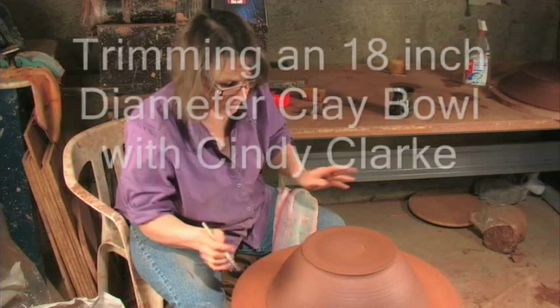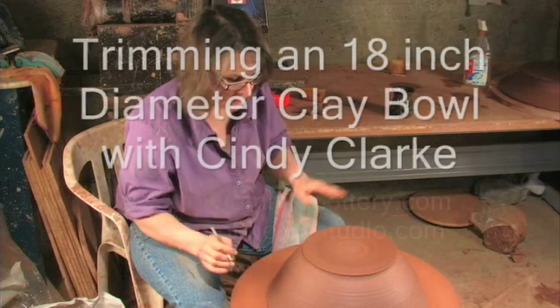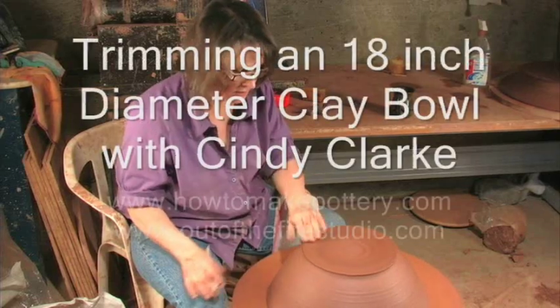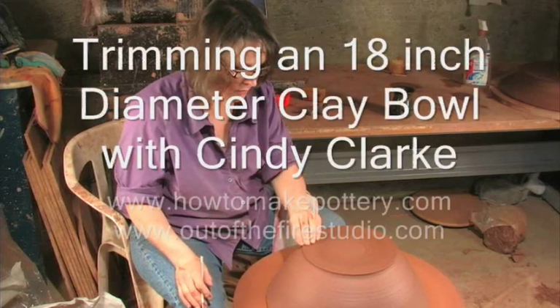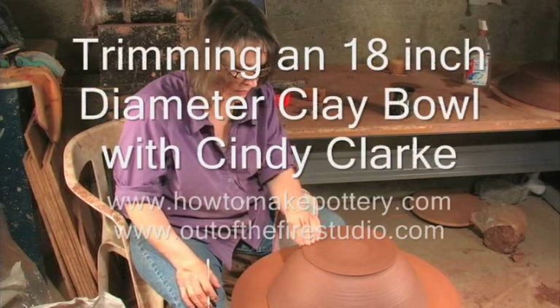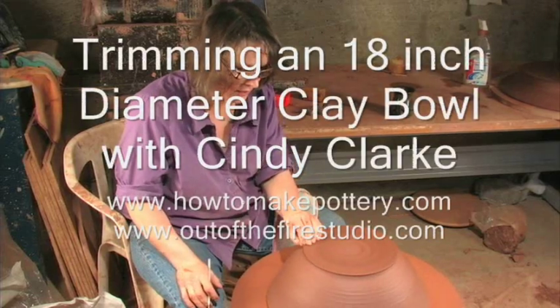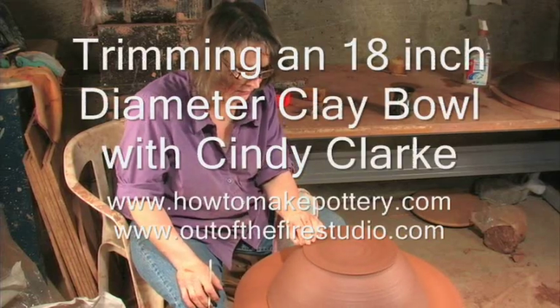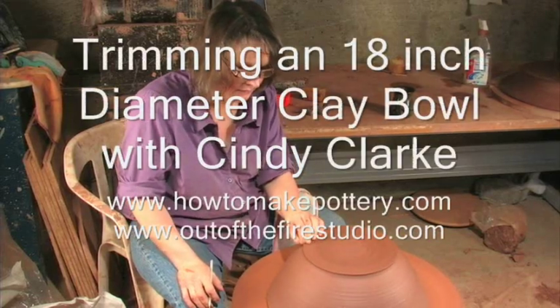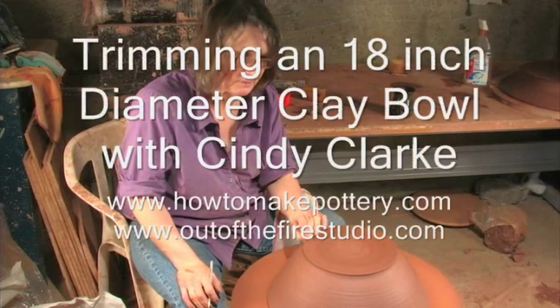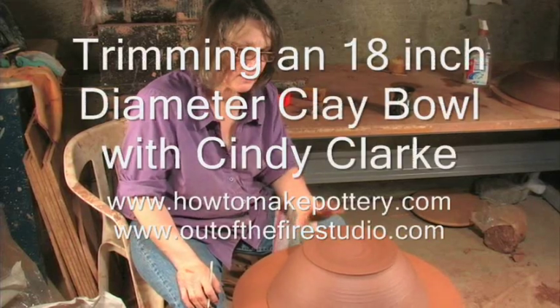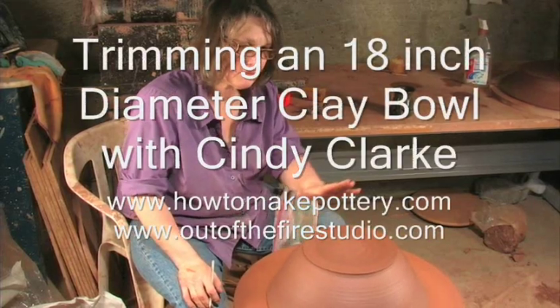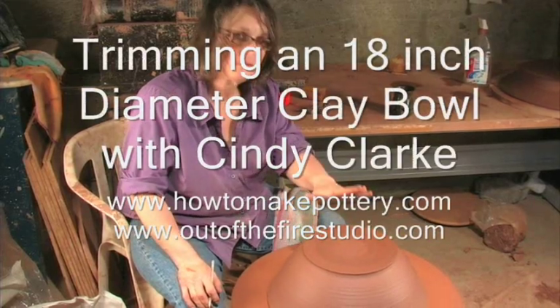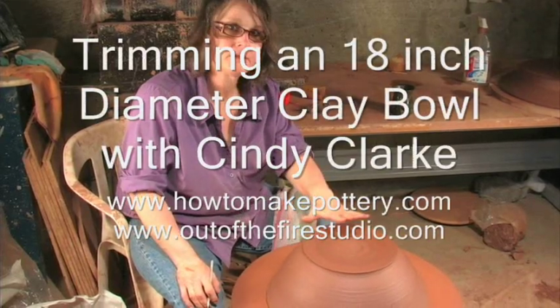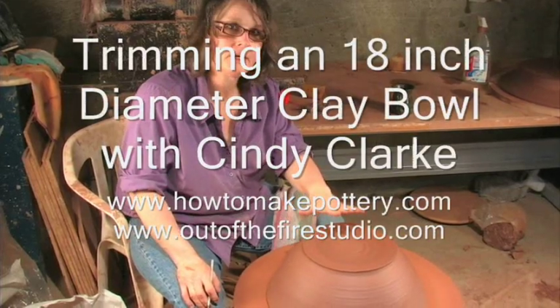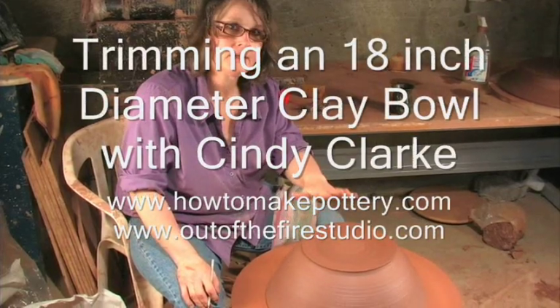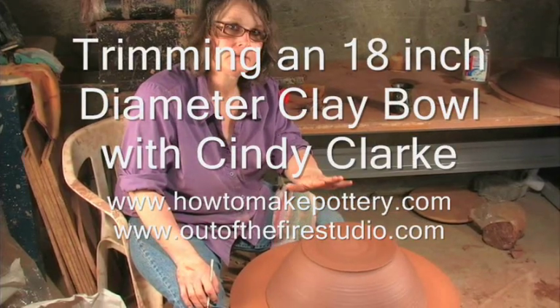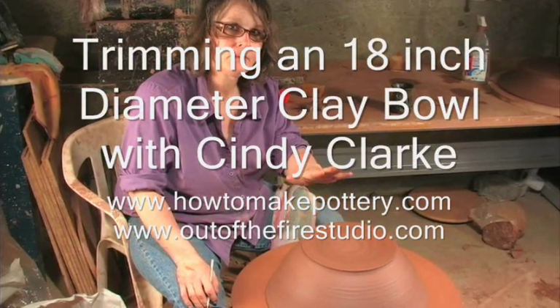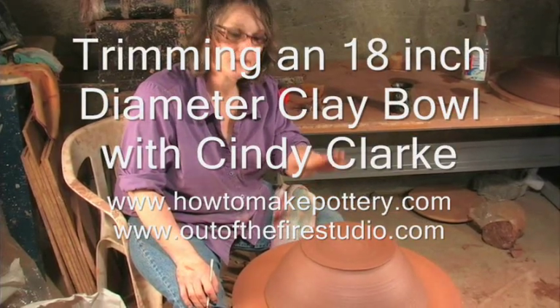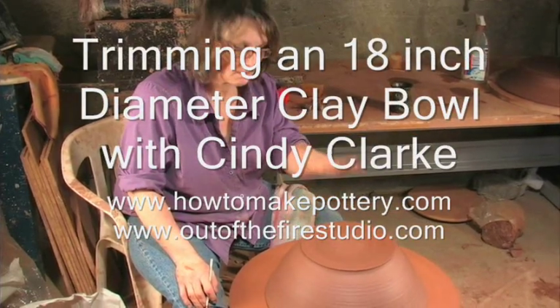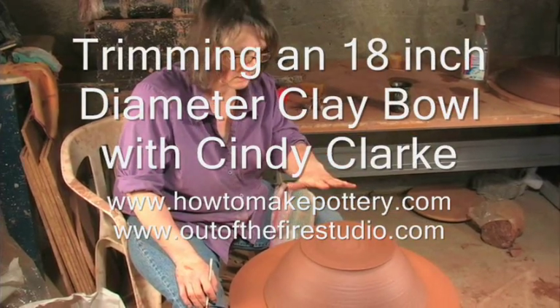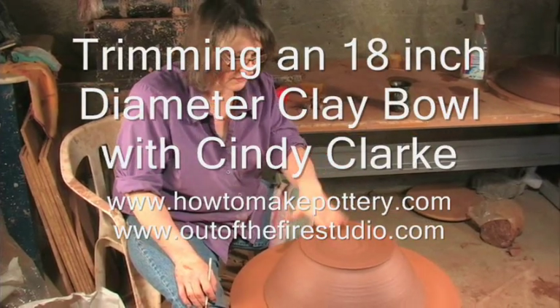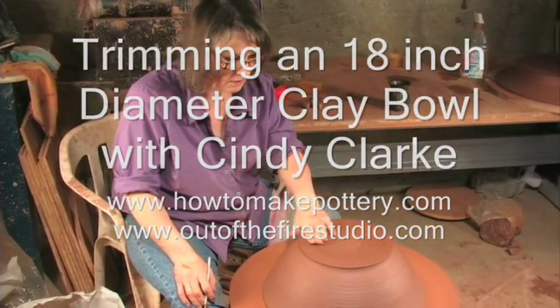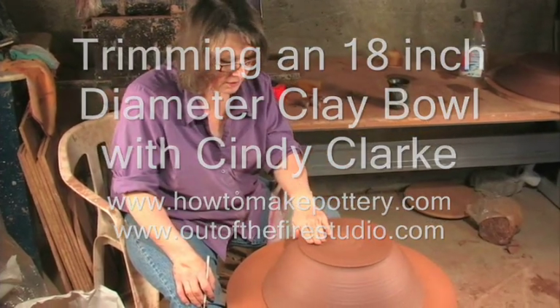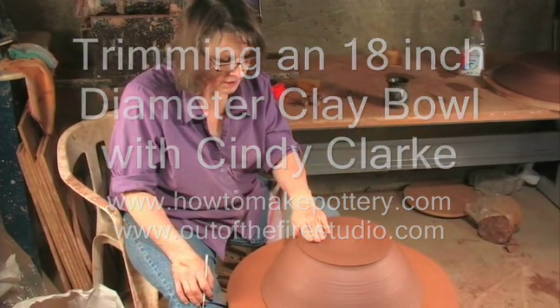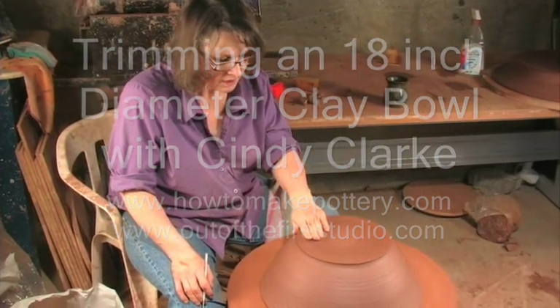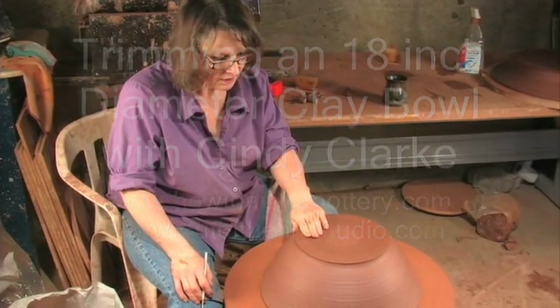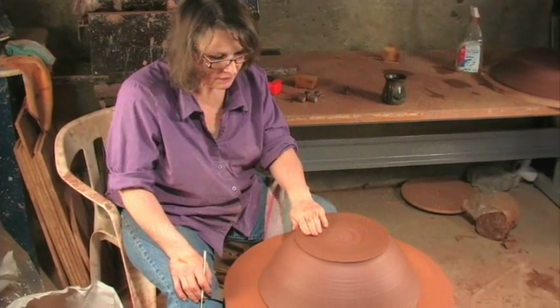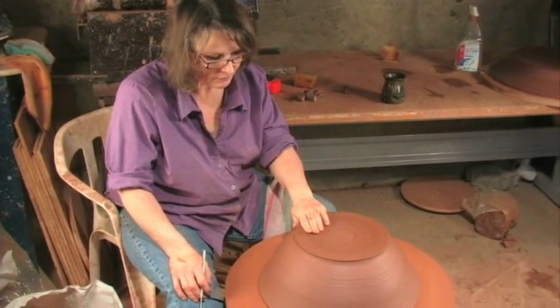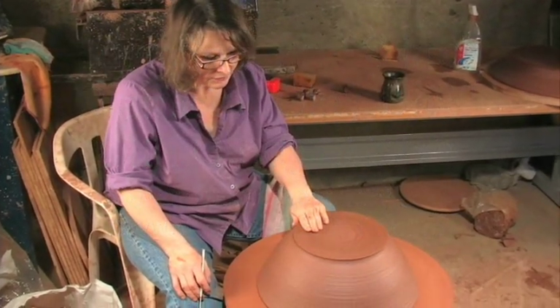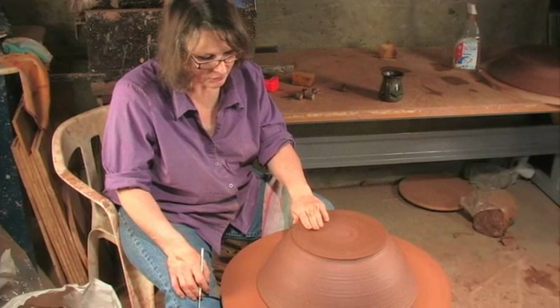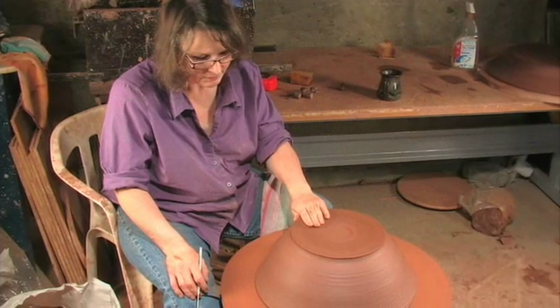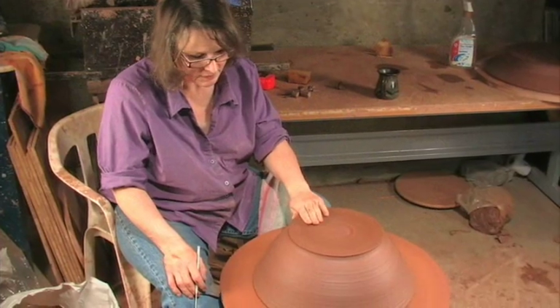This is the bowl that I threw a few days ago. It's dried to a point that's called leather hard. And now I'm going to trim it.